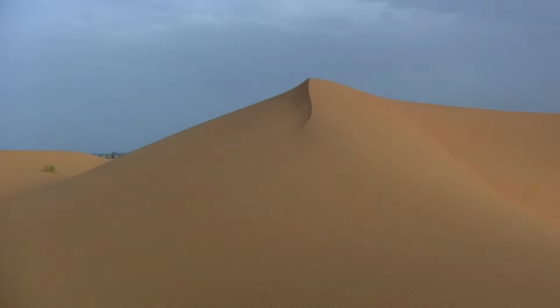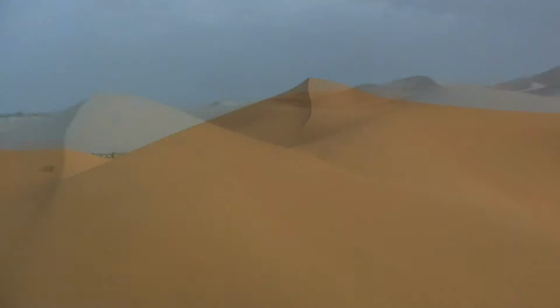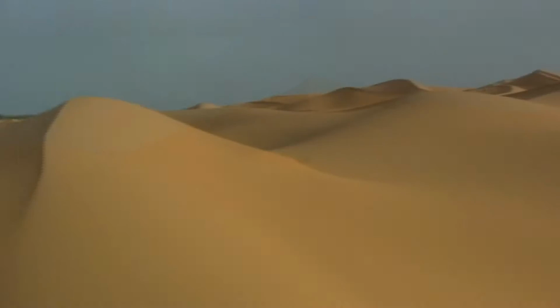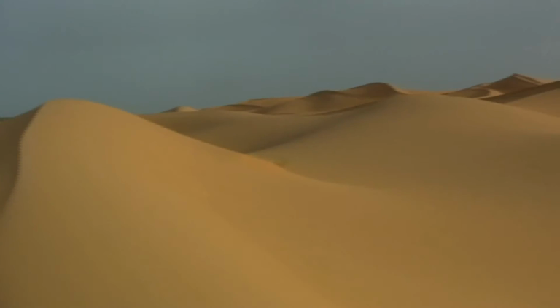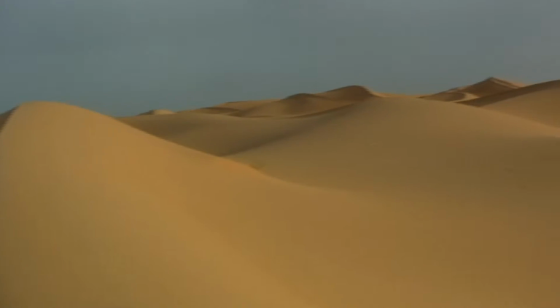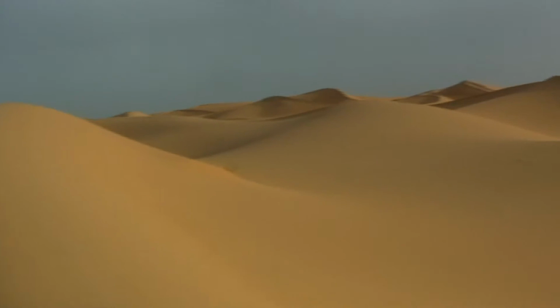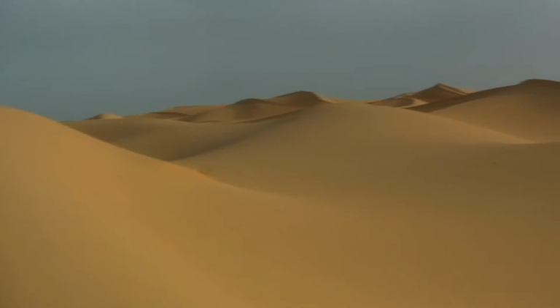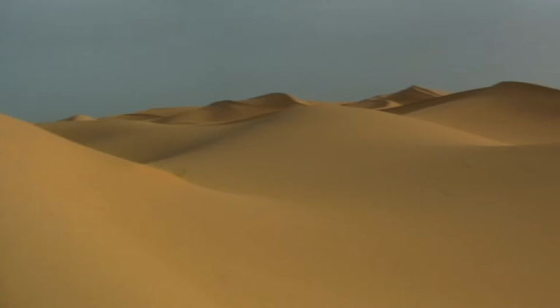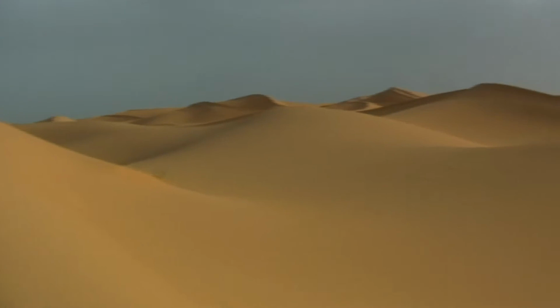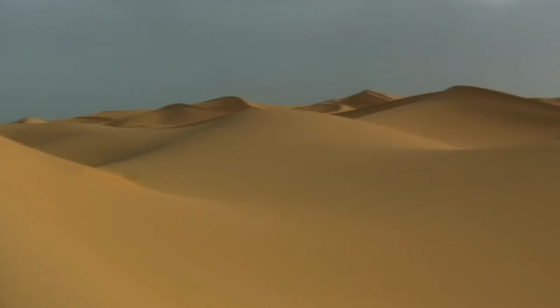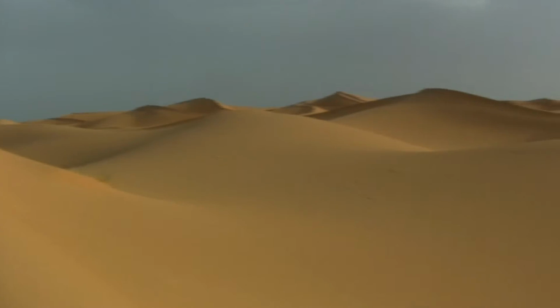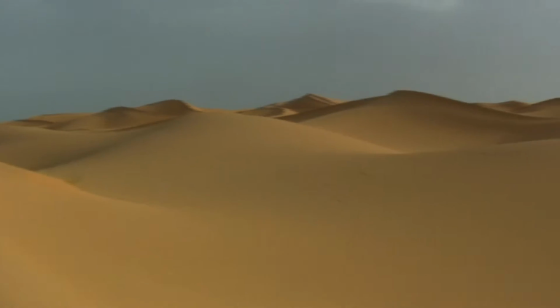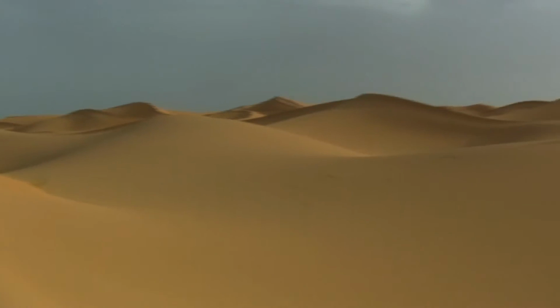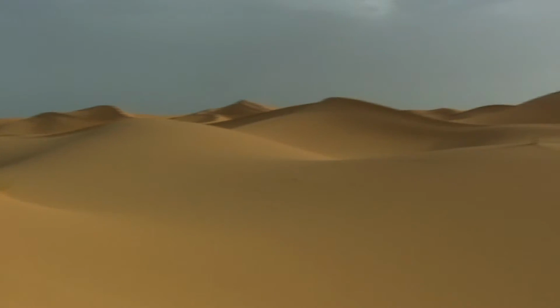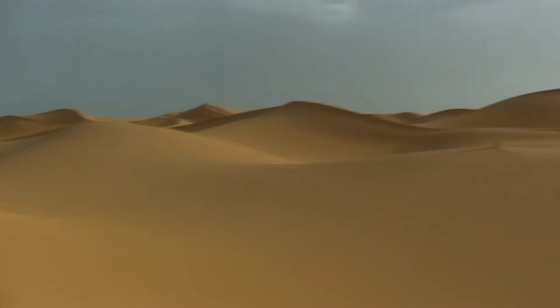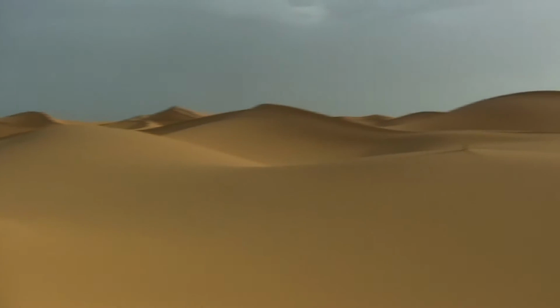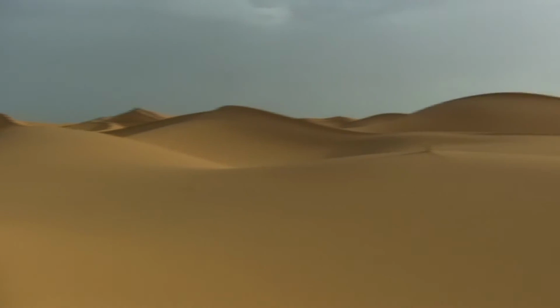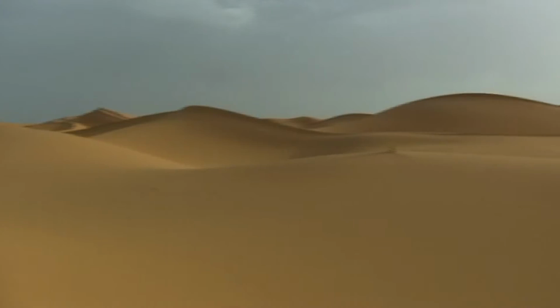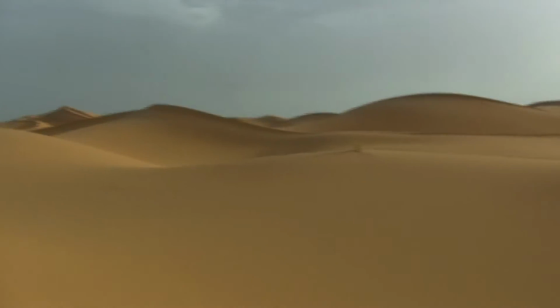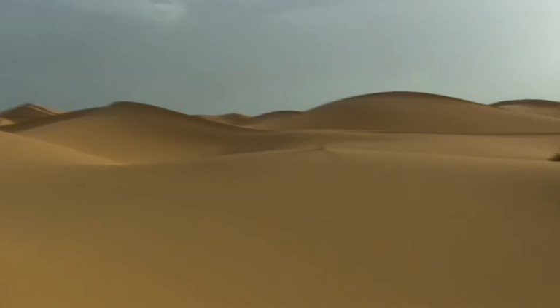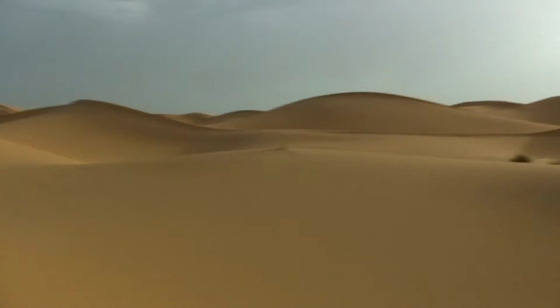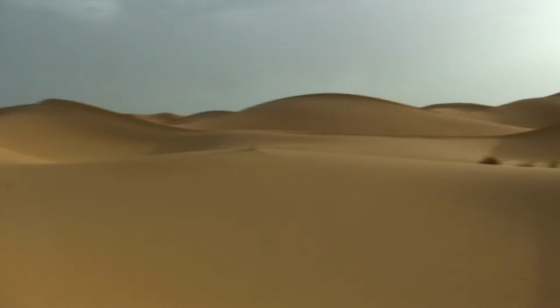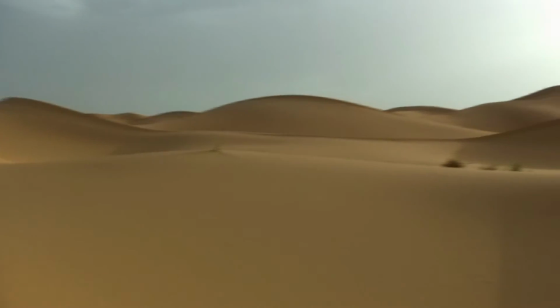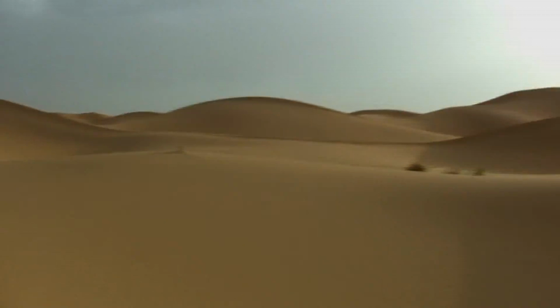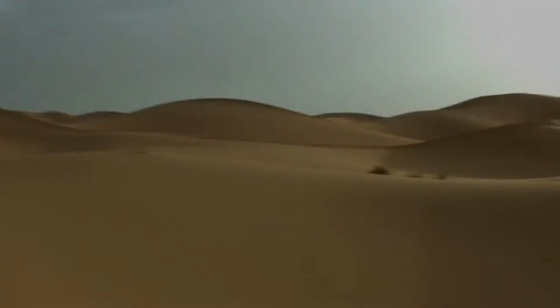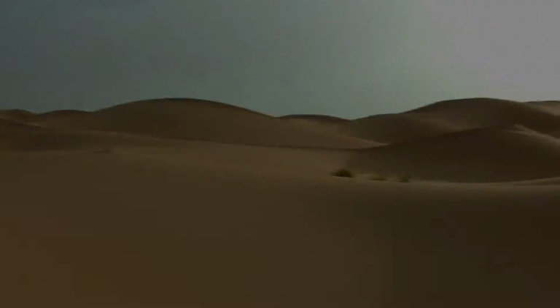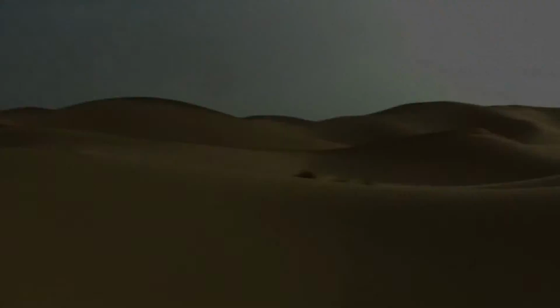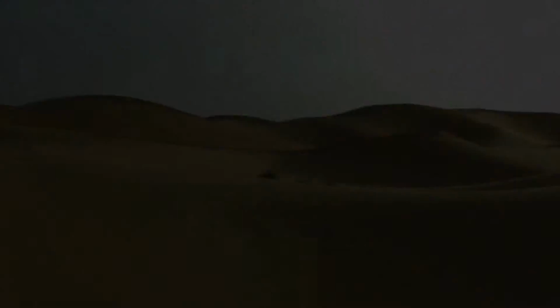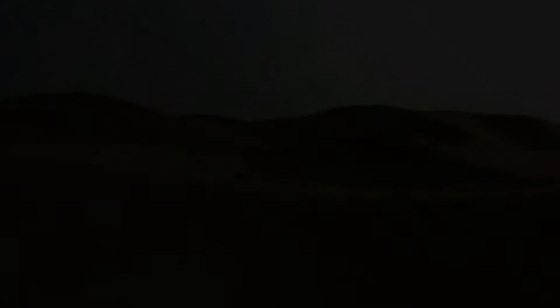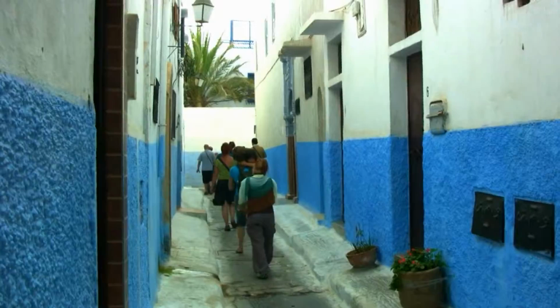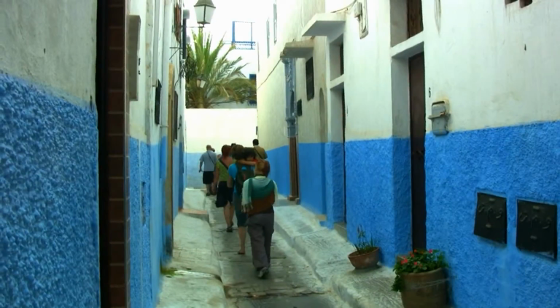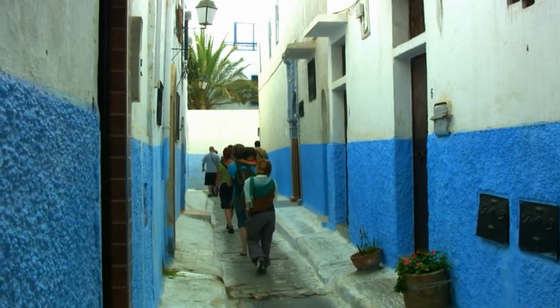It was as if we got a glimpse of infinity as we looked out over an endless landscape.